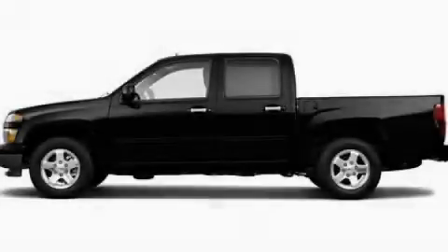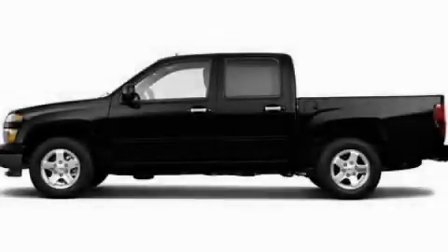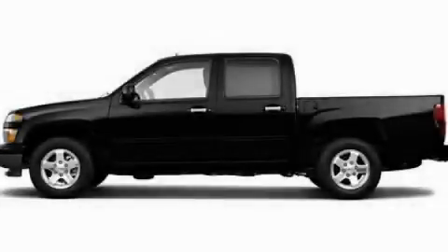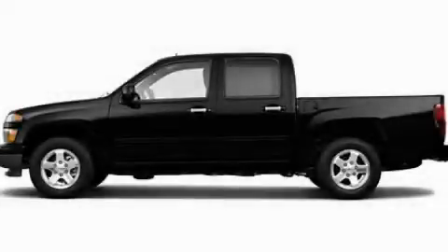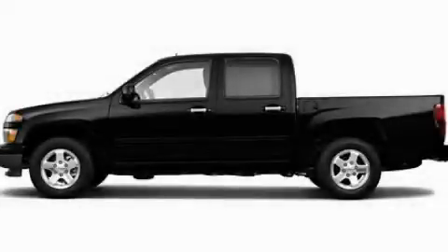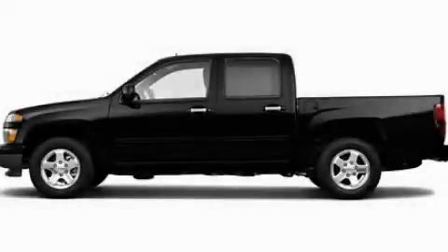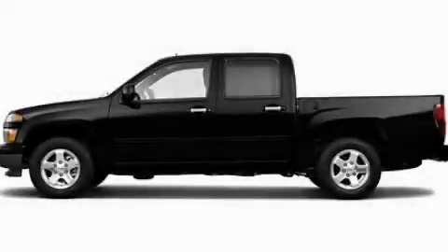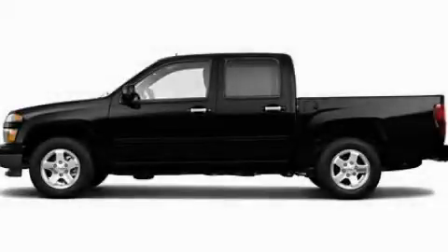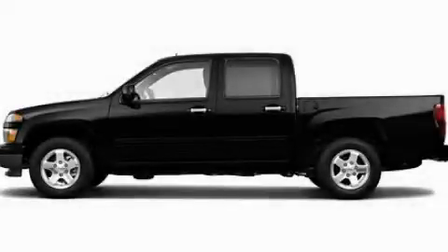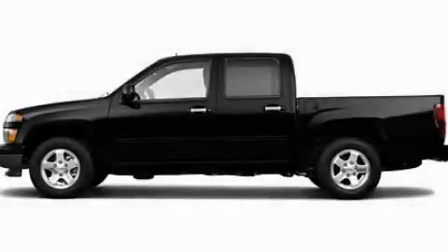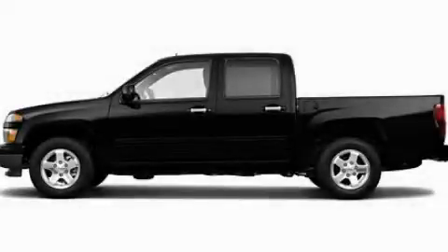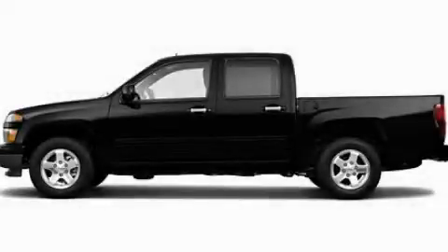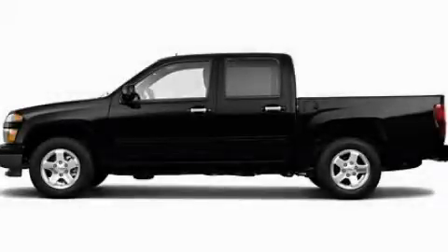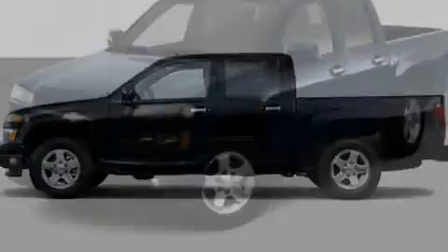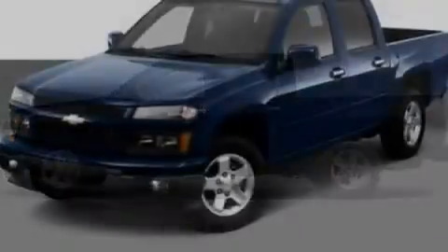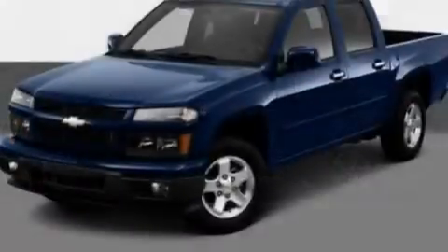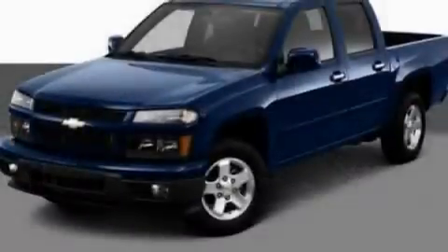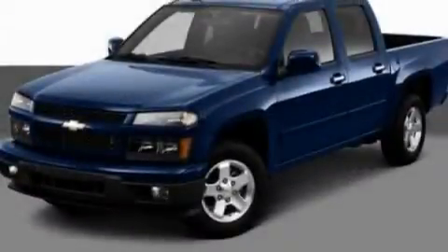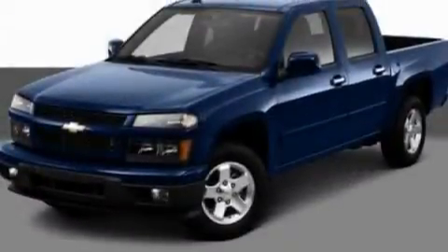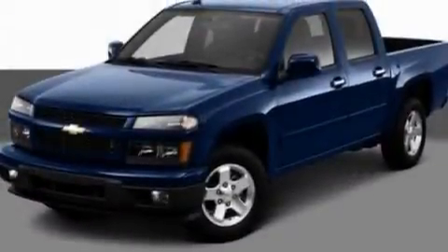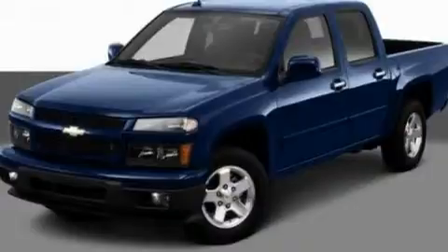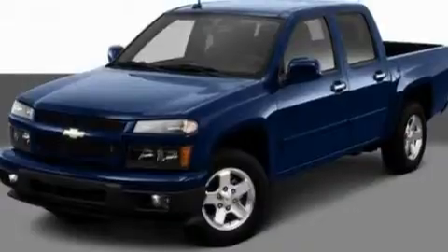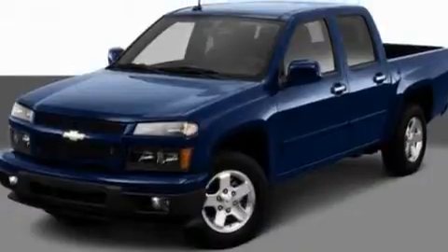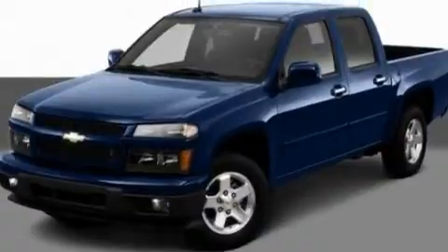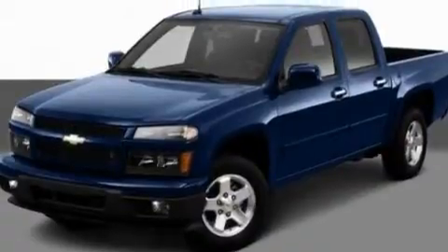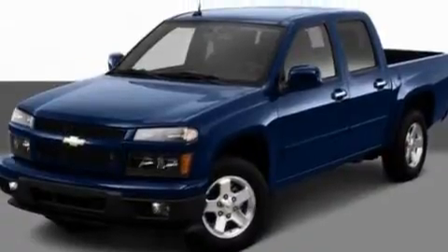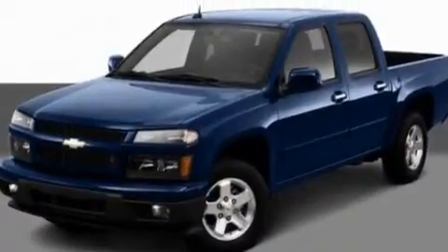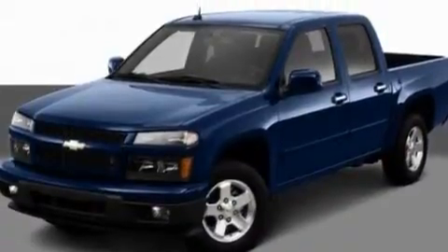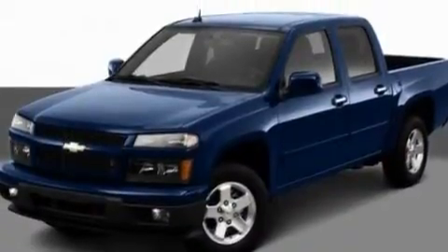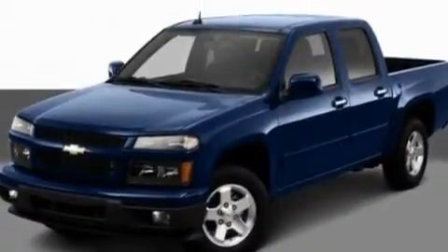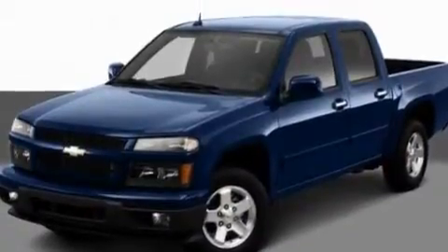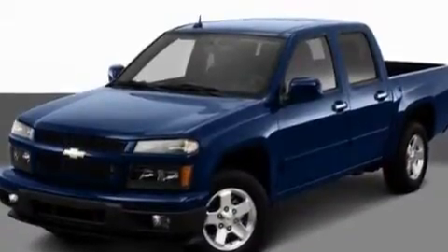This is a 2011 Chevrolet Colorado. Whether hauling, commuting, or towing, this truck is the right one for you.